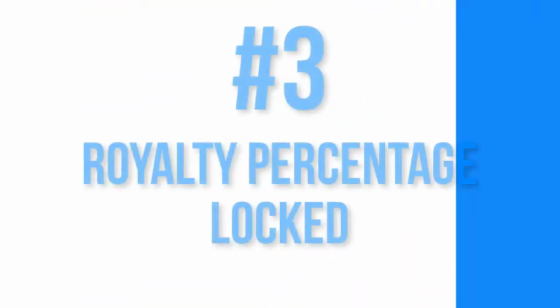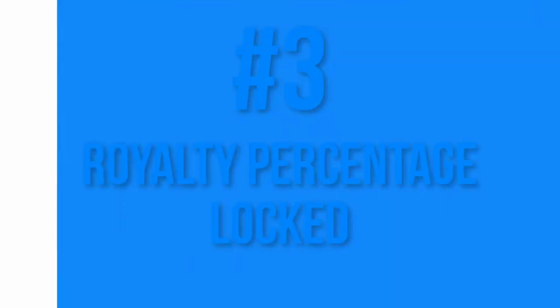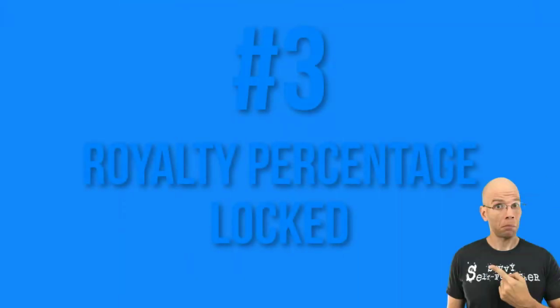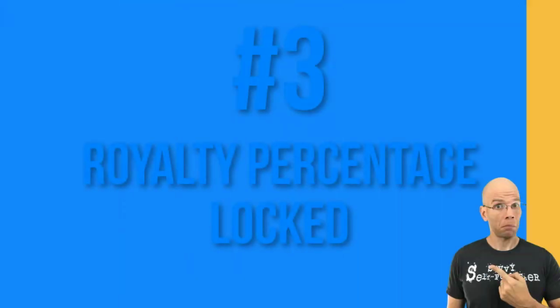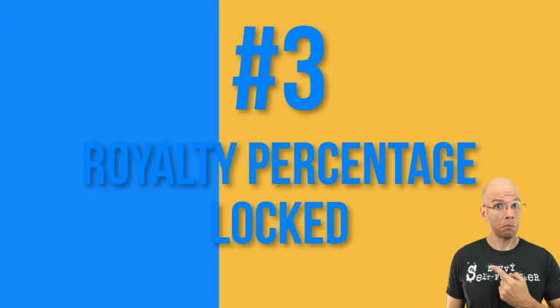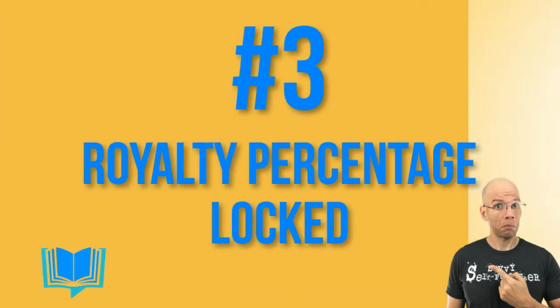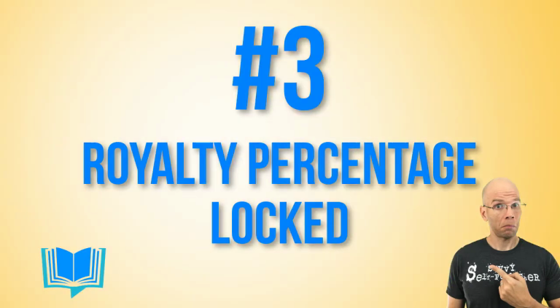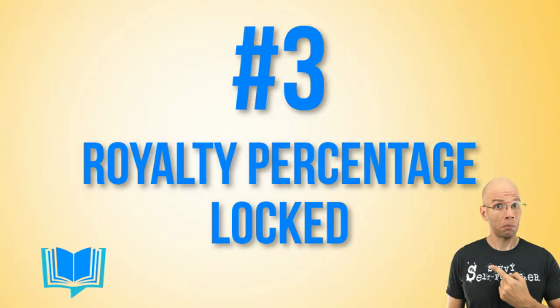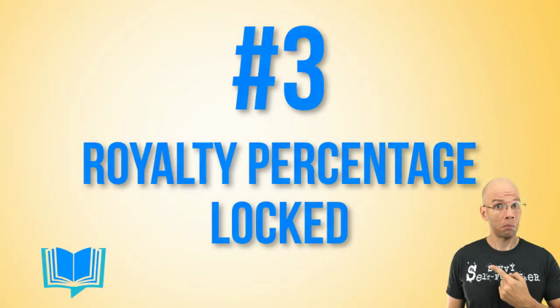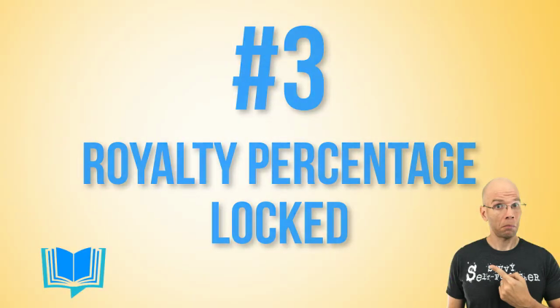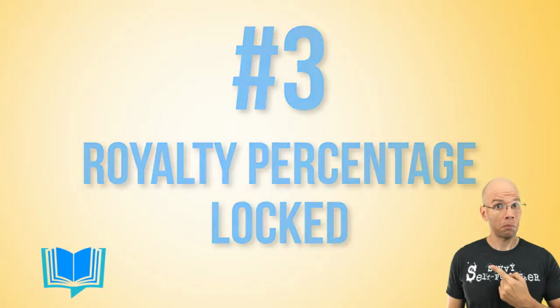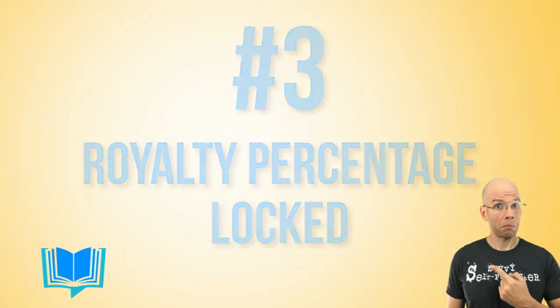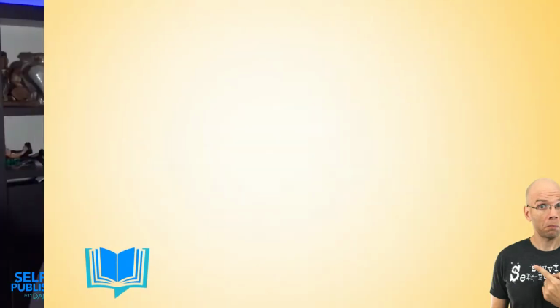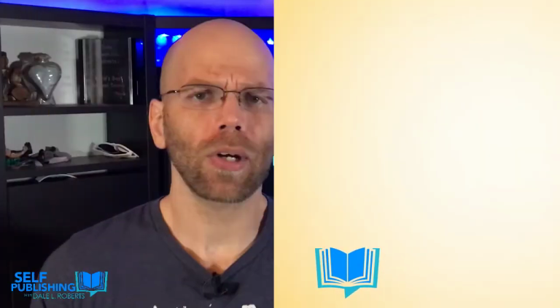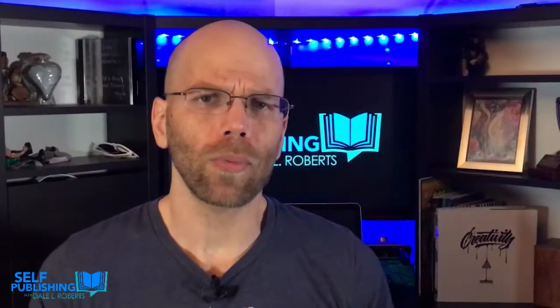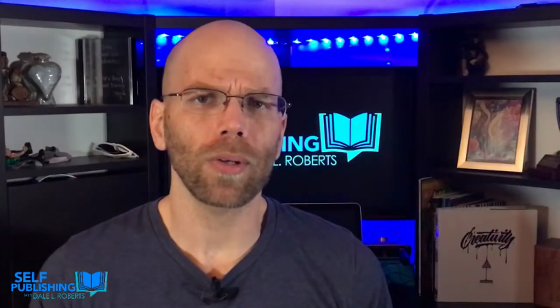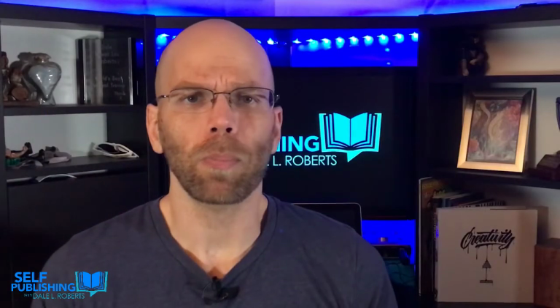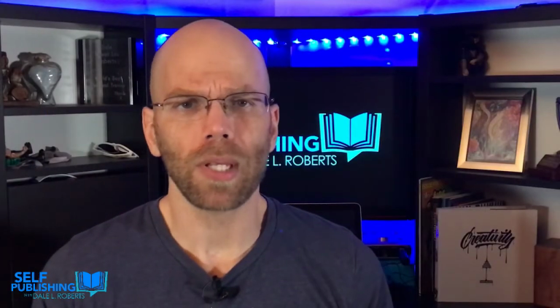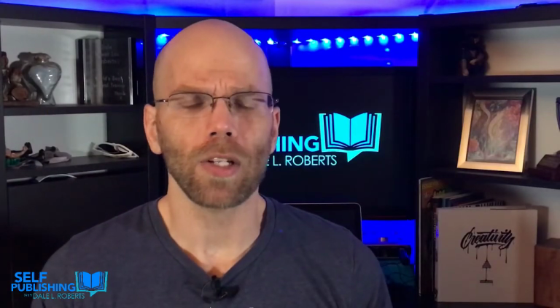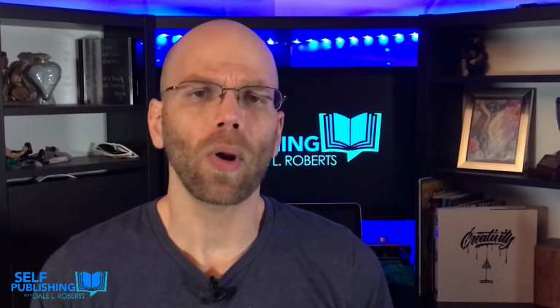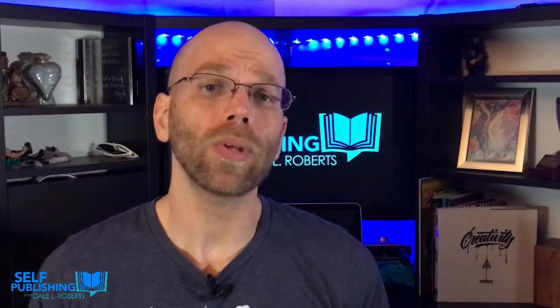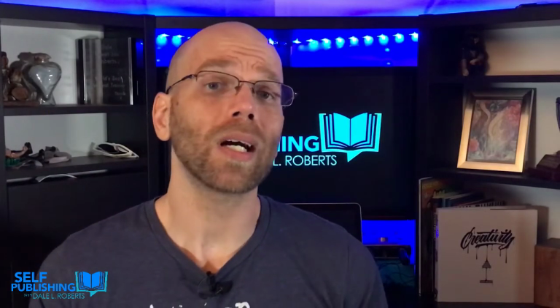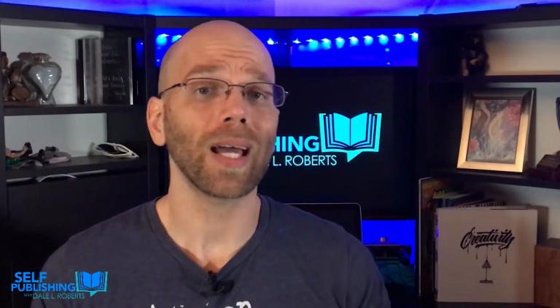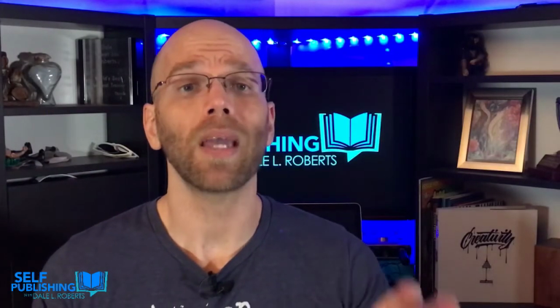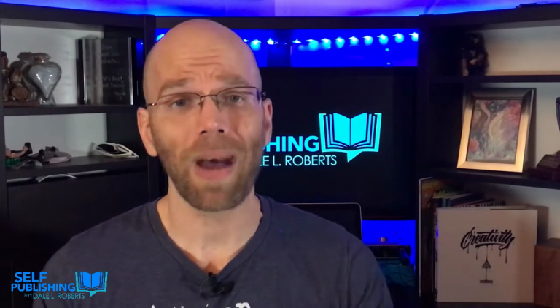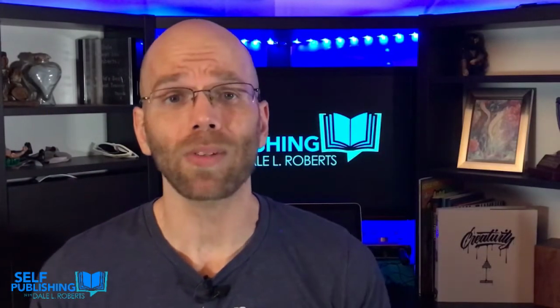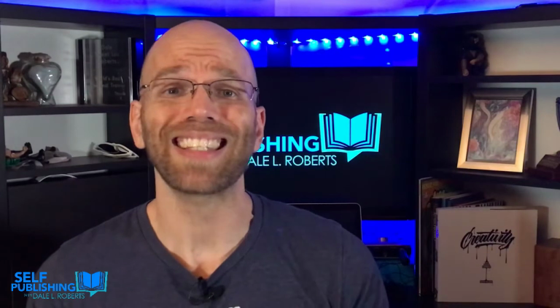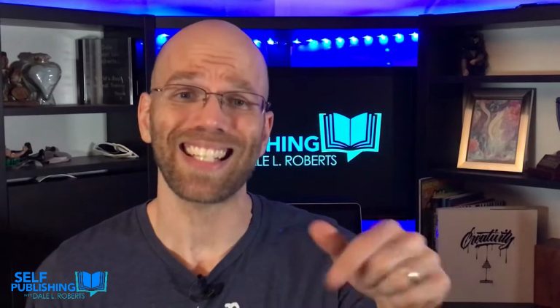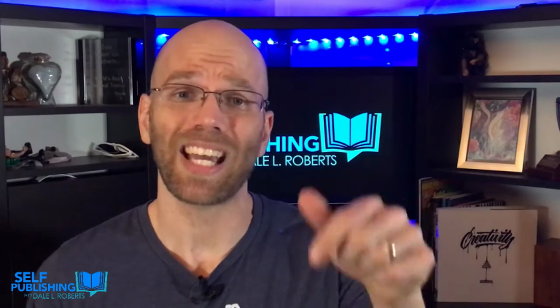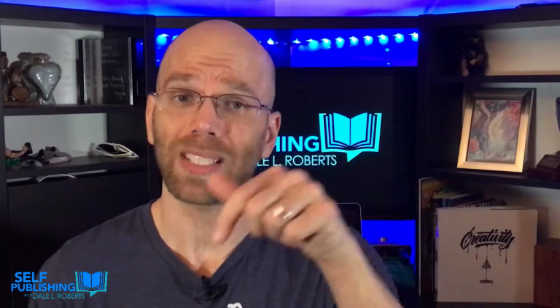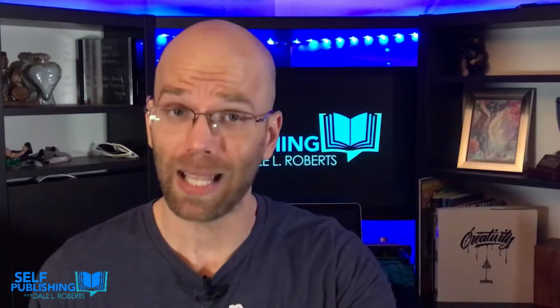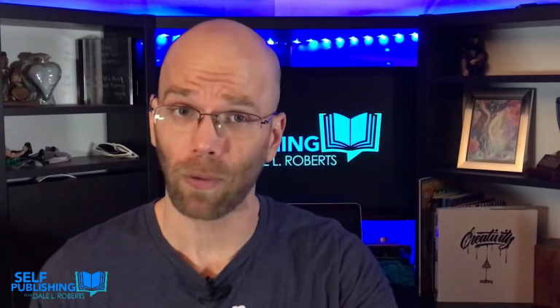Three: royalty percentage locked. I'd keep my current royalty percentage, but only collect the royalty amount based on the discounted price level.